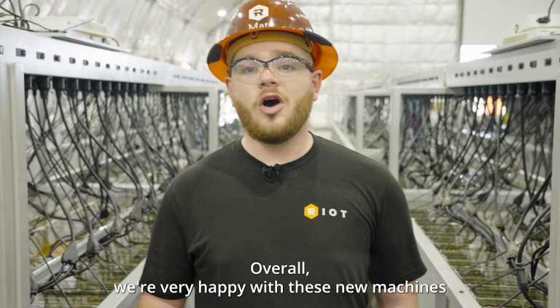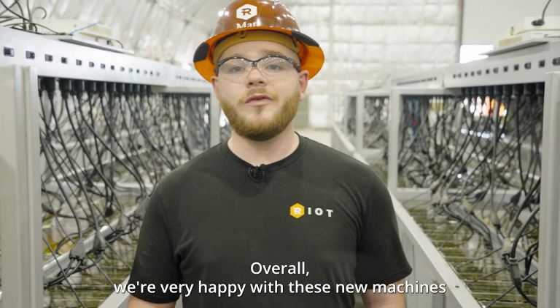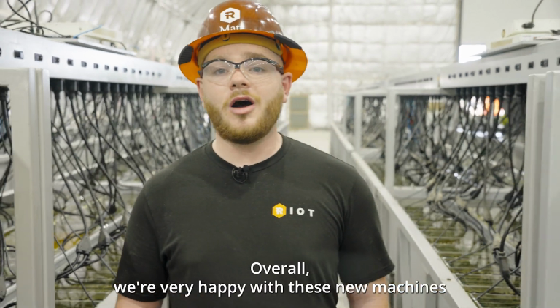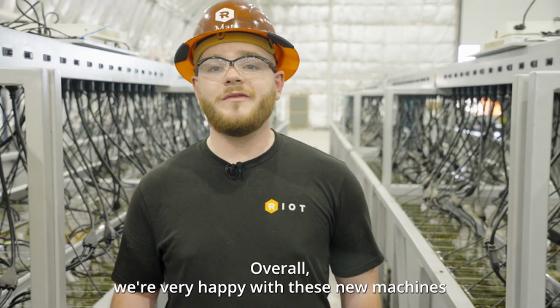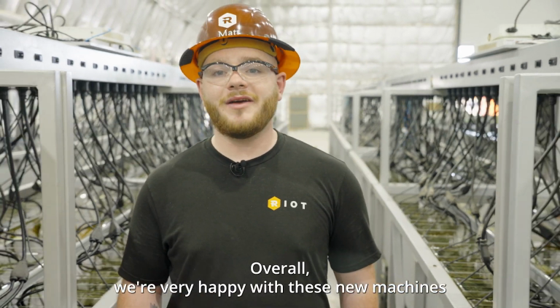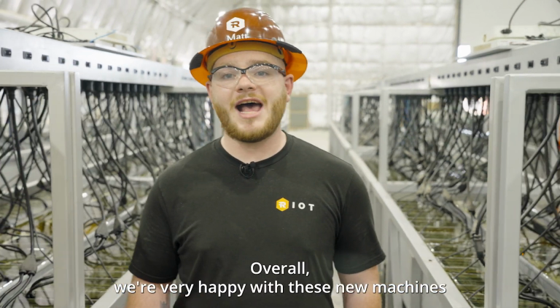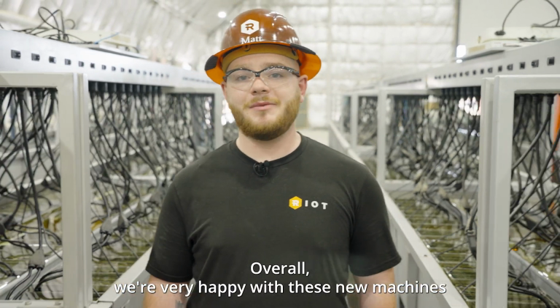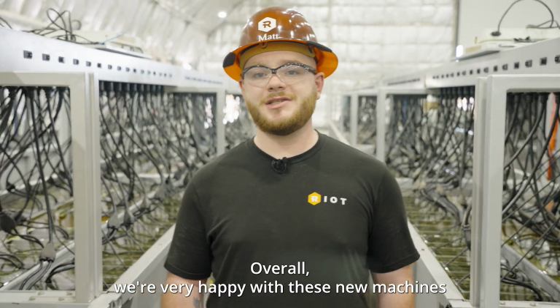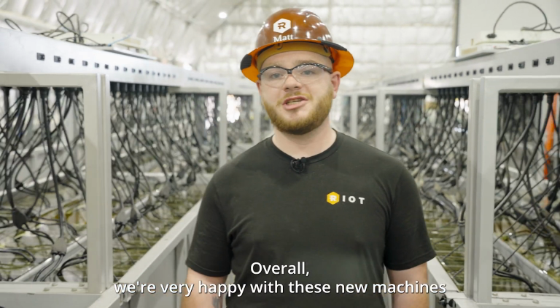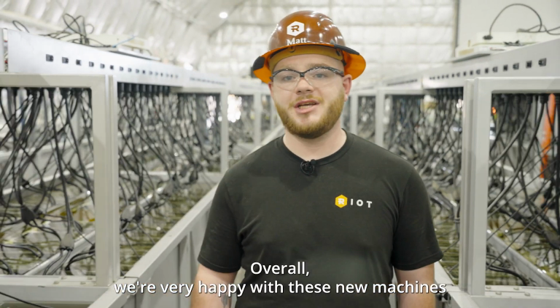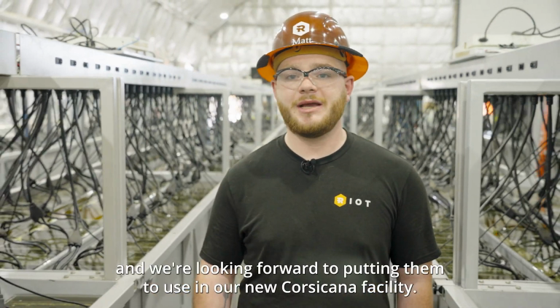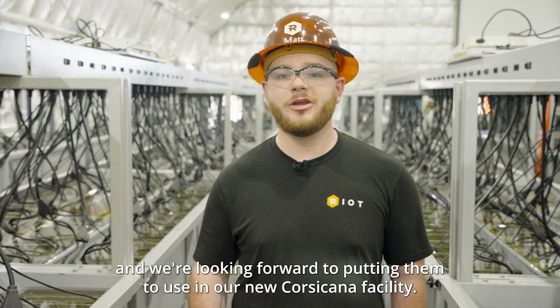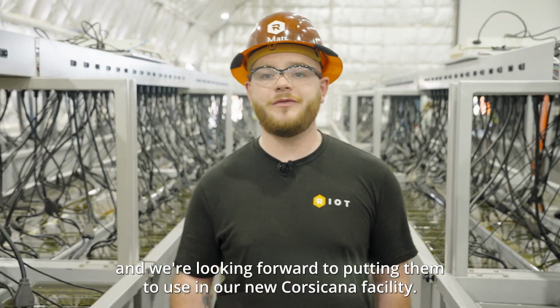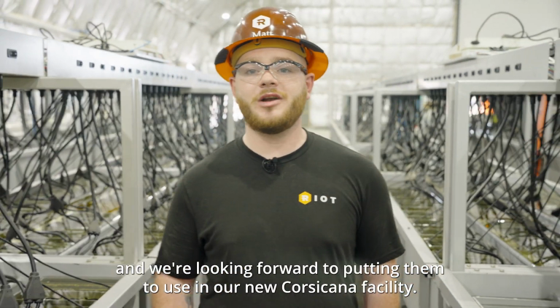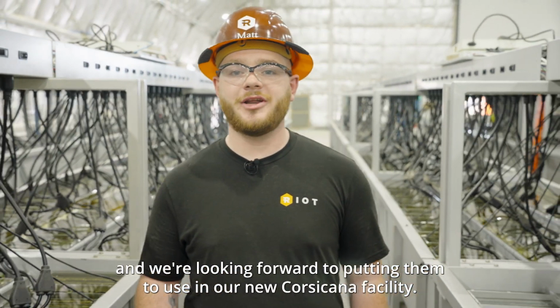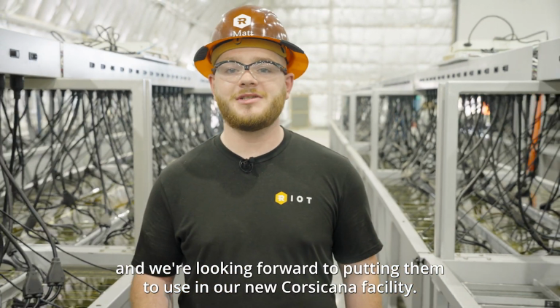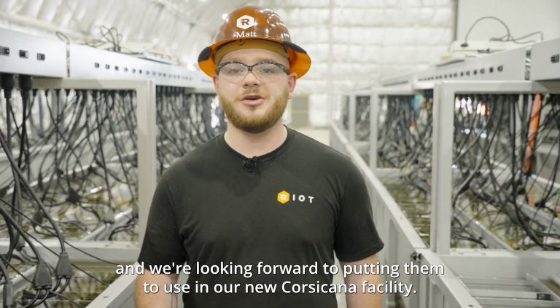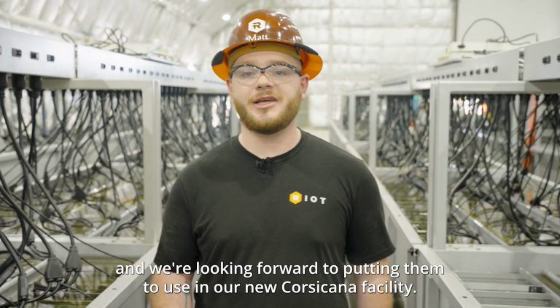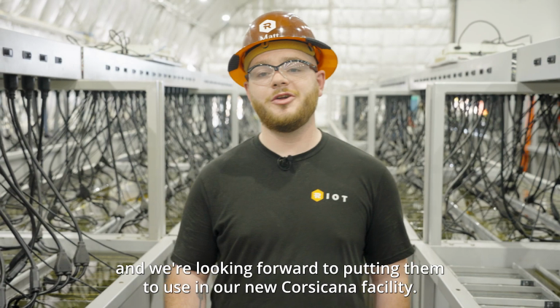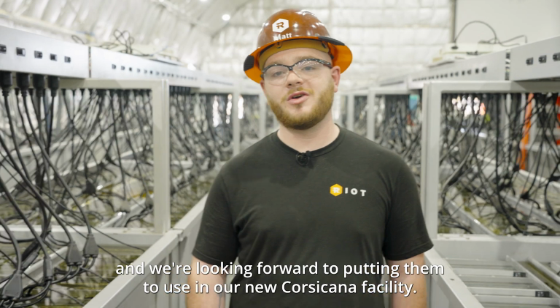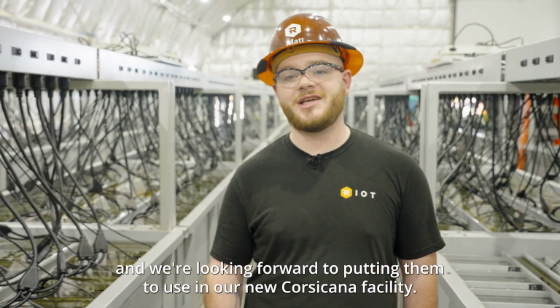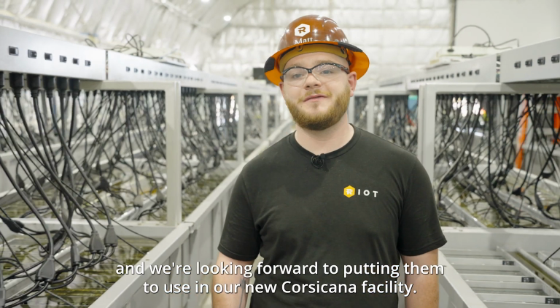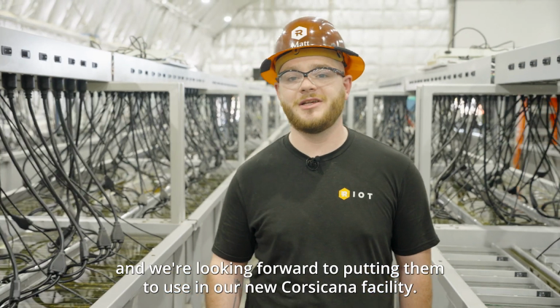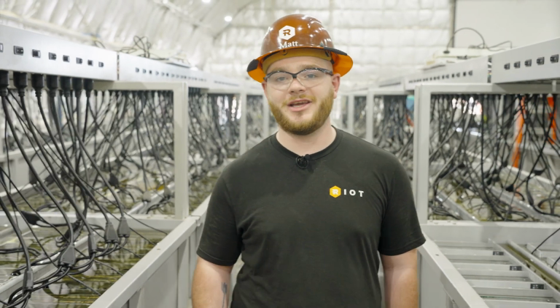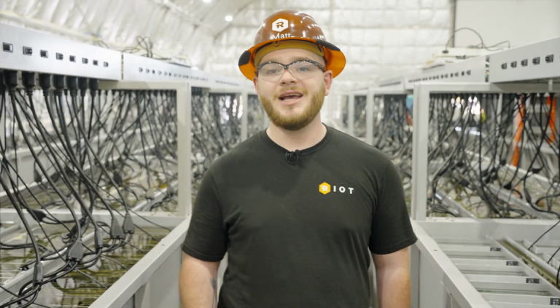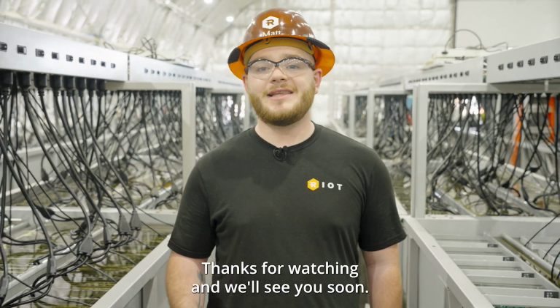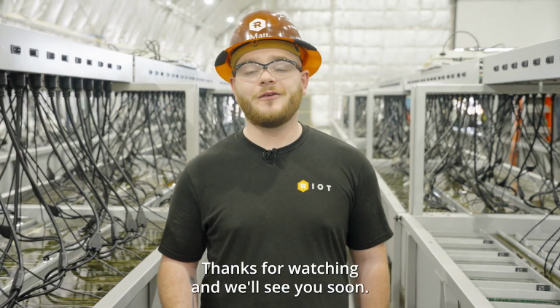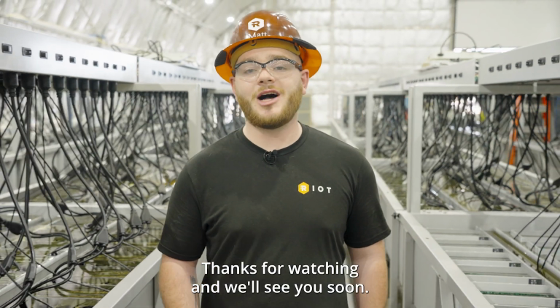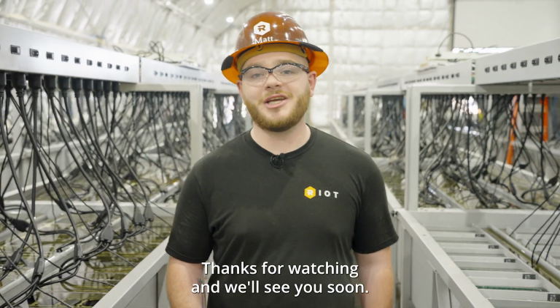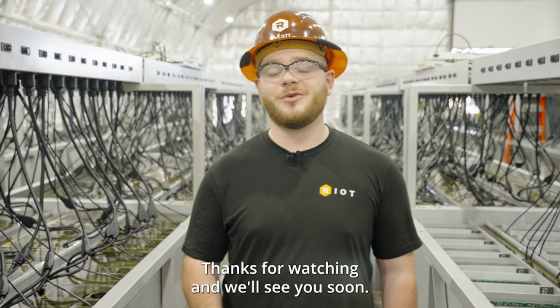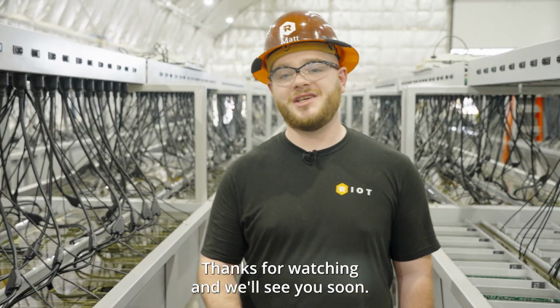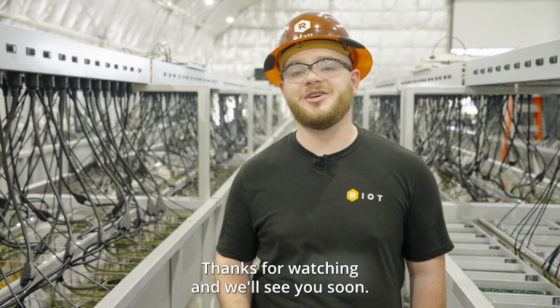Overall, we're very happy with these new machines and we're looking forward to putting them to use in our new Corsicana facility. Thanks for watching and we'll see you soon.